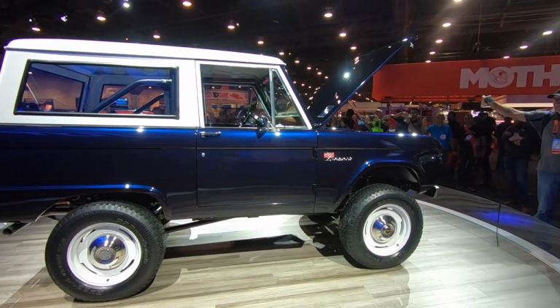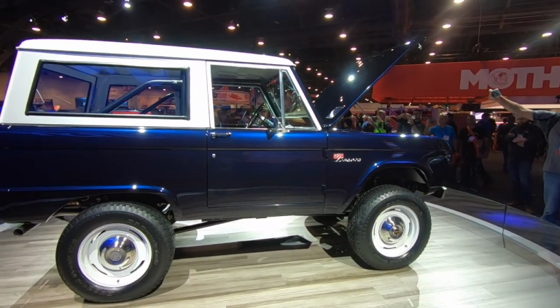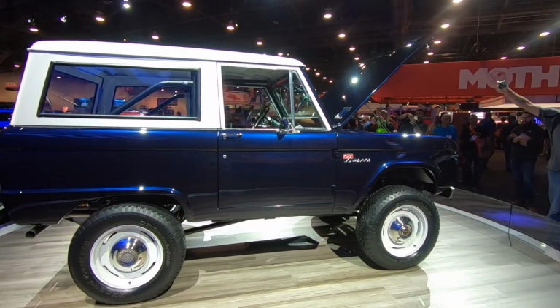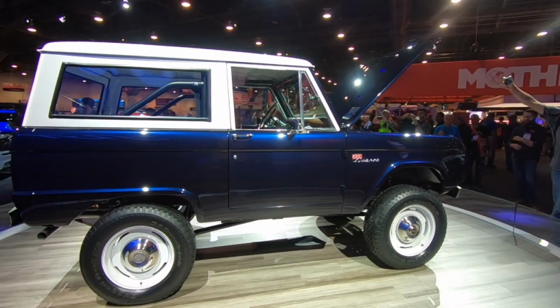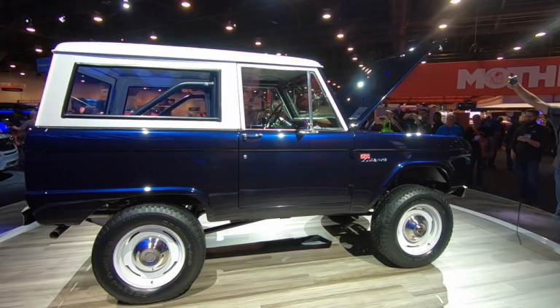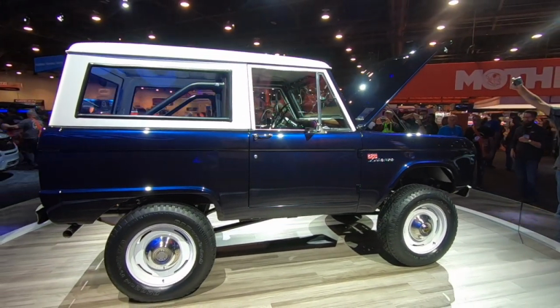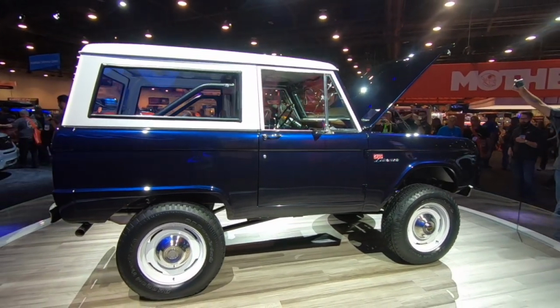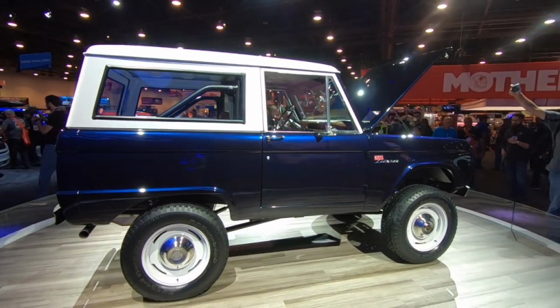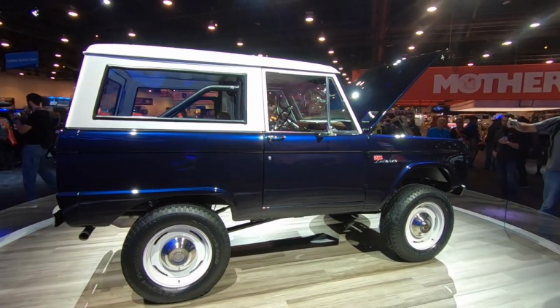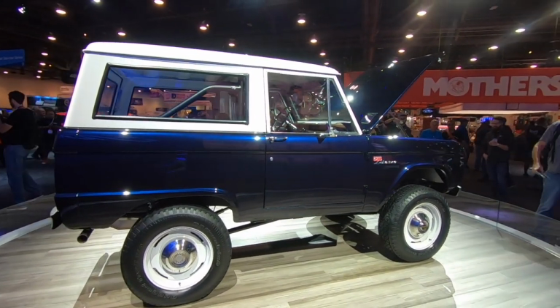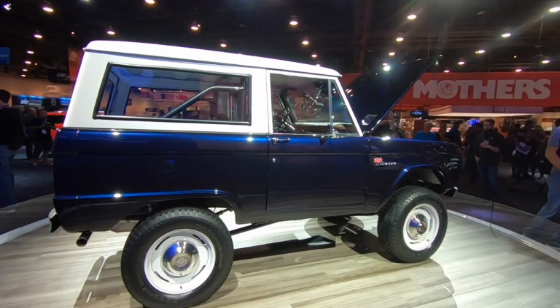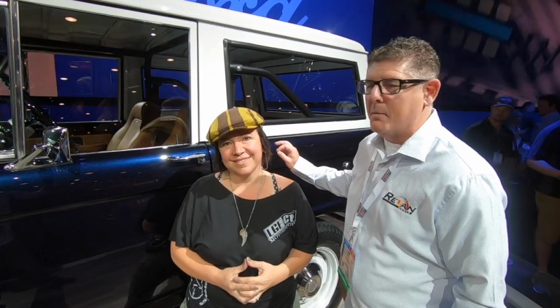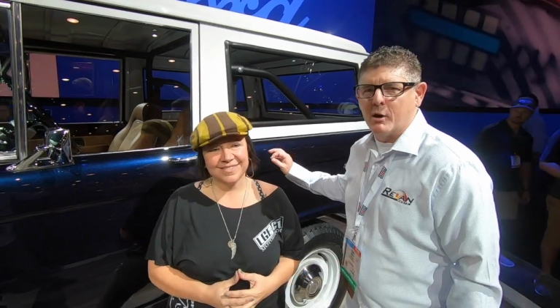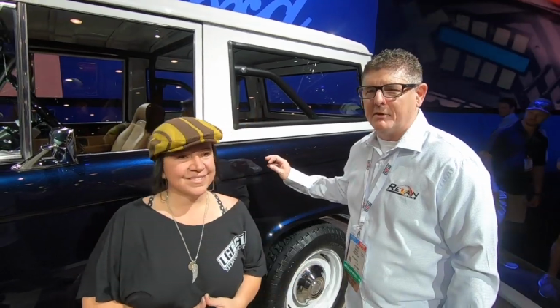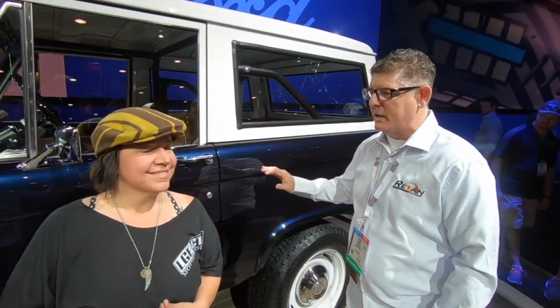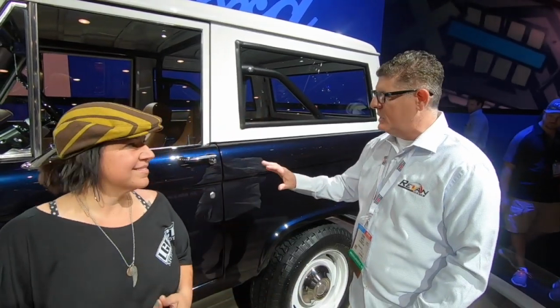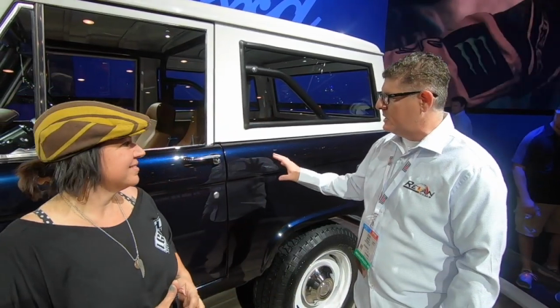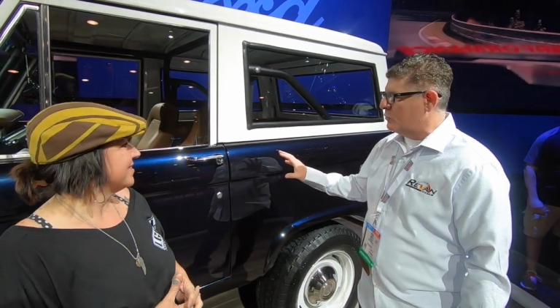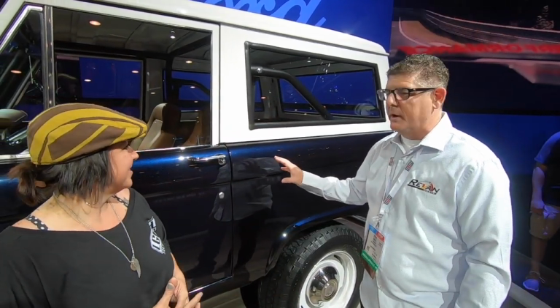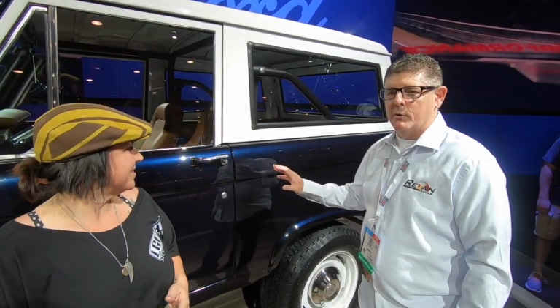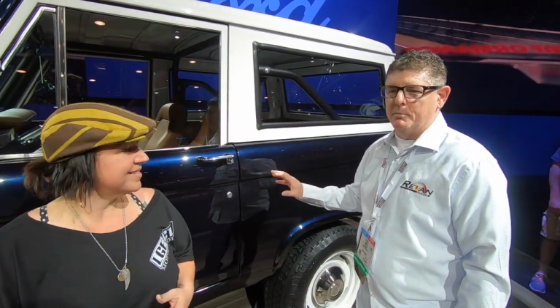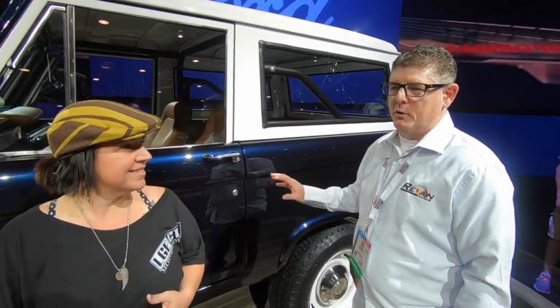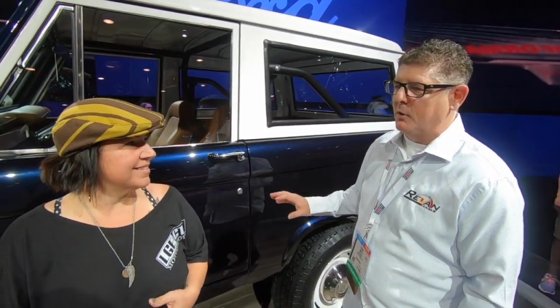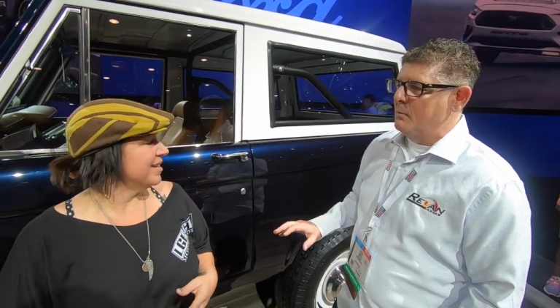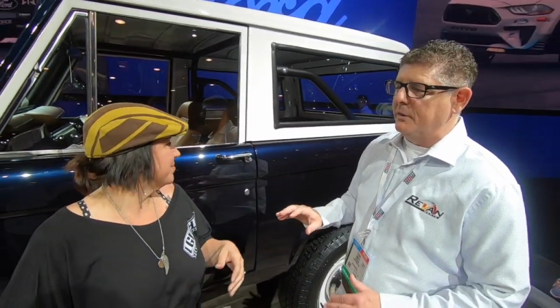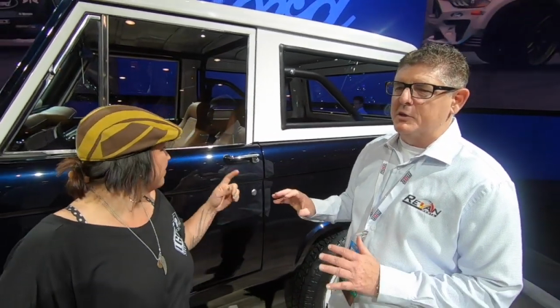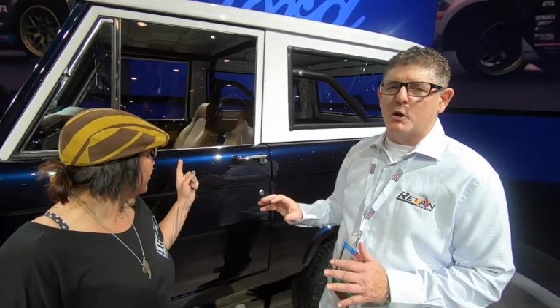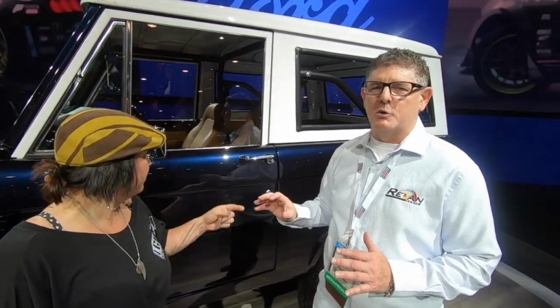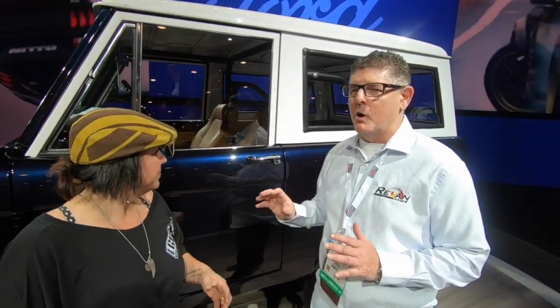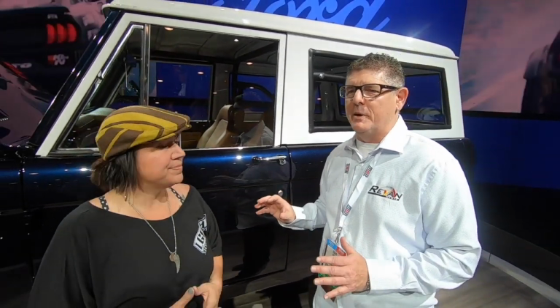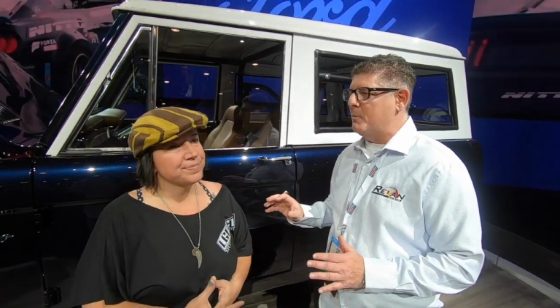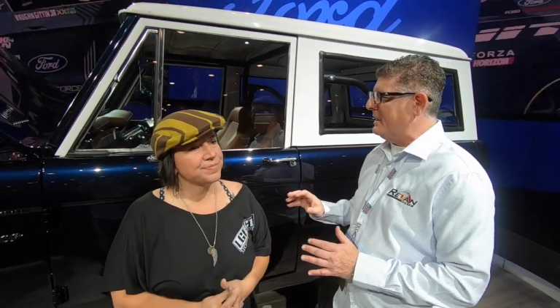I don't know if the camera really shows it but it is gorgeous — a metal flake — it is really, really beautiful. But this truck goes well beyond the paint.